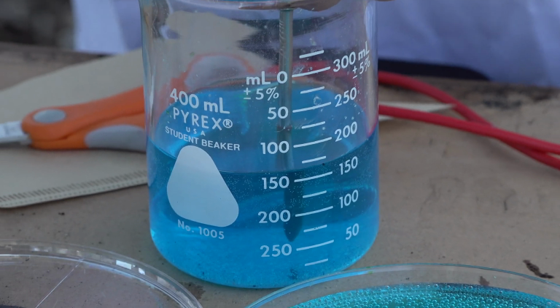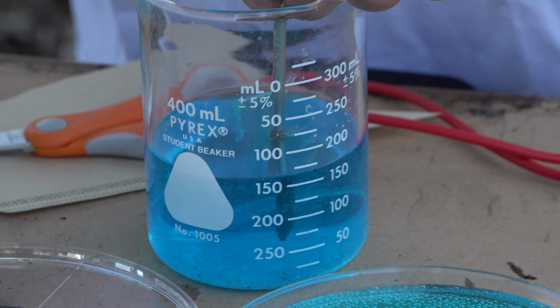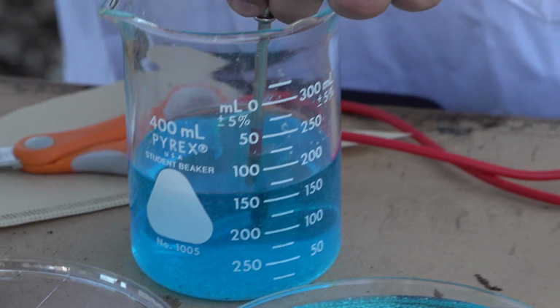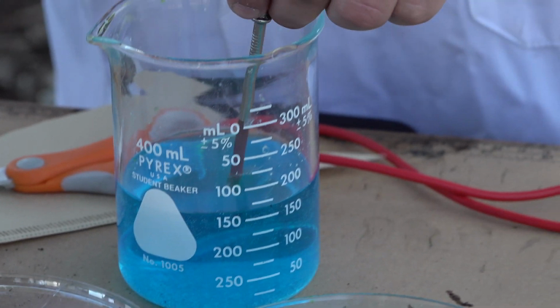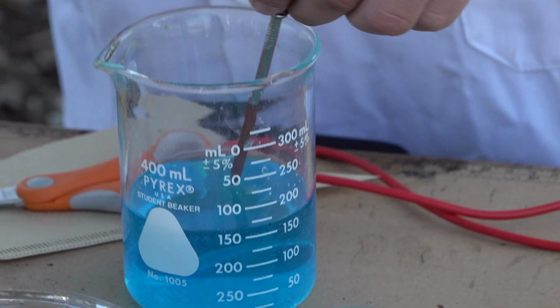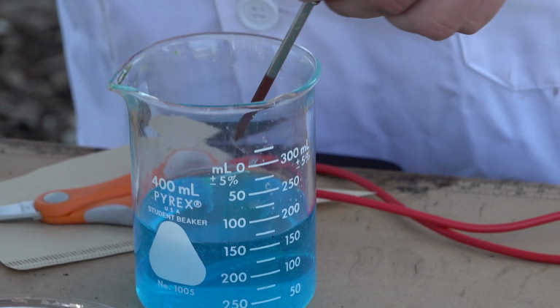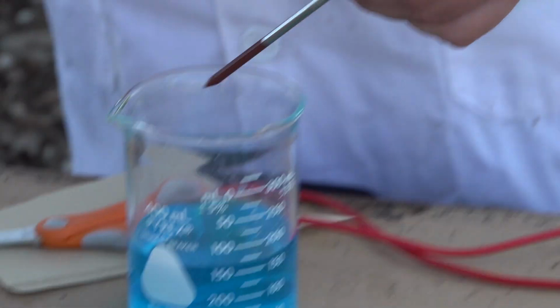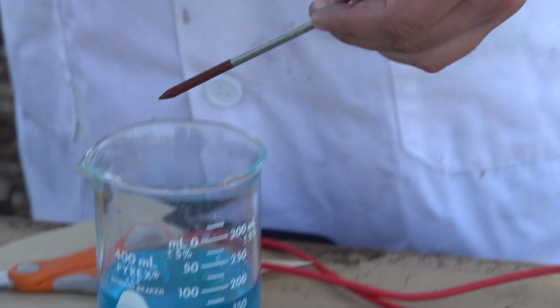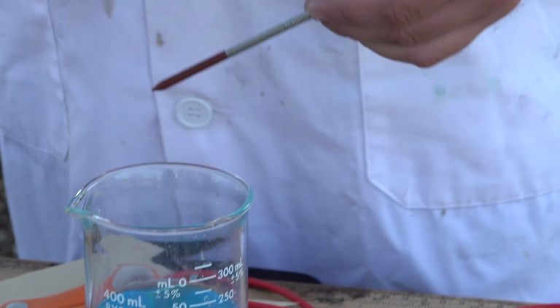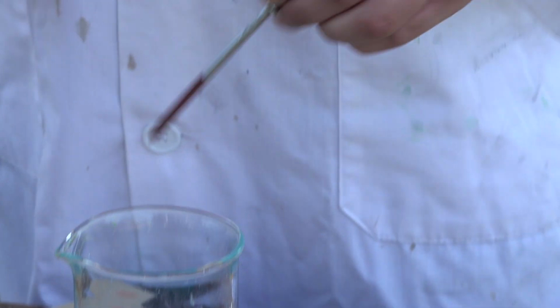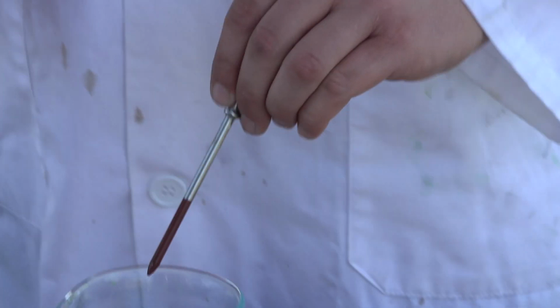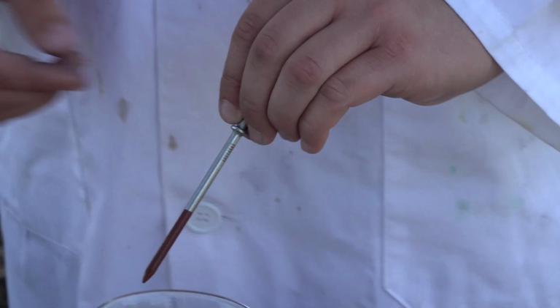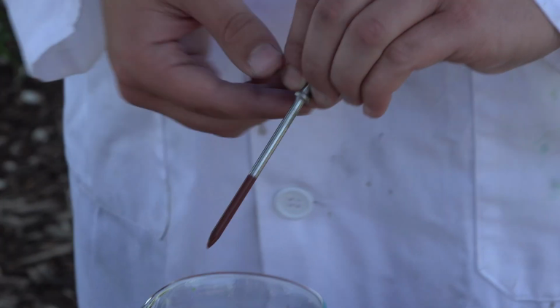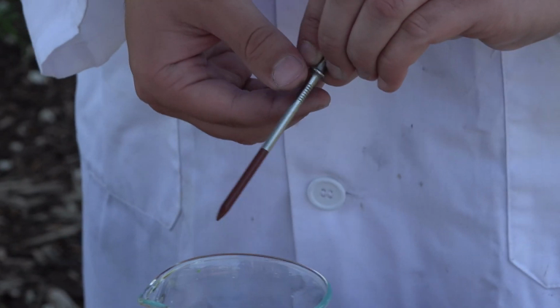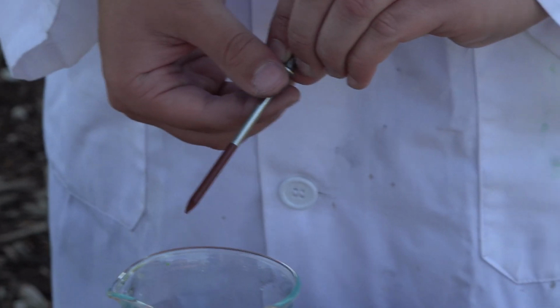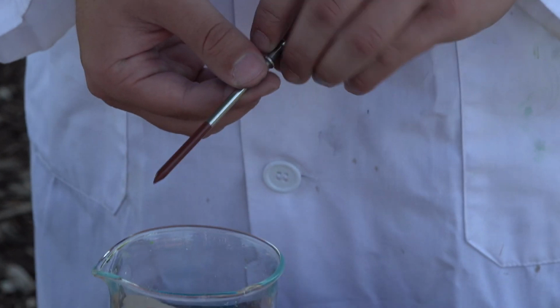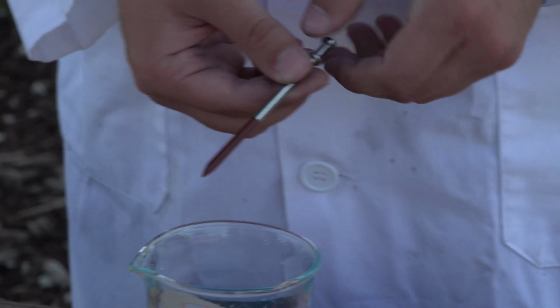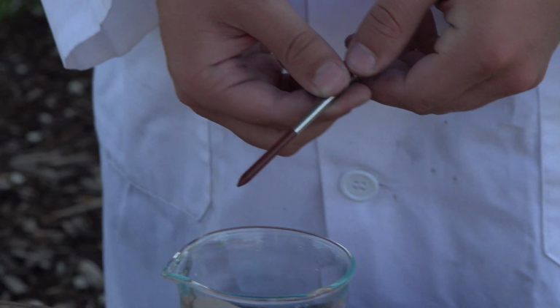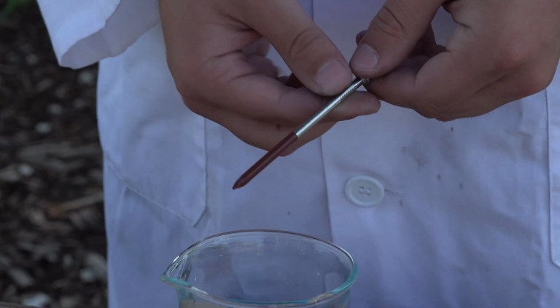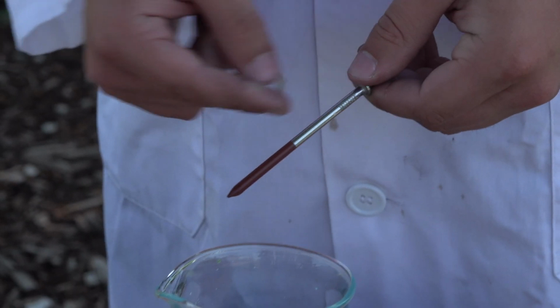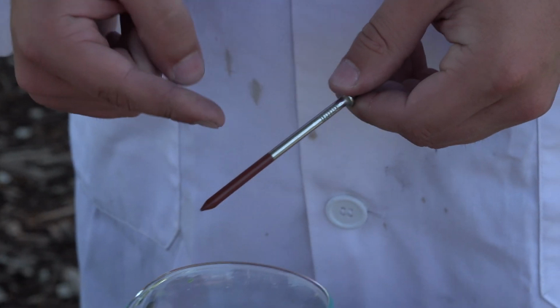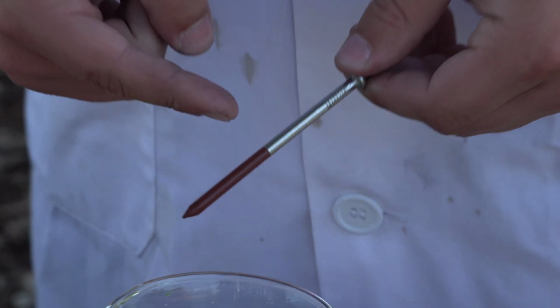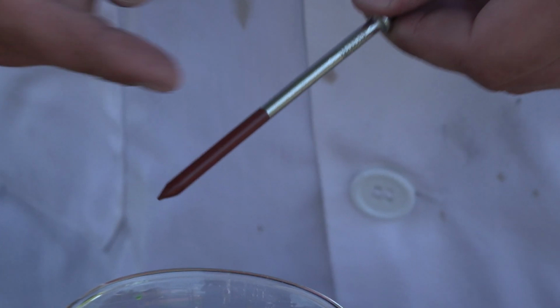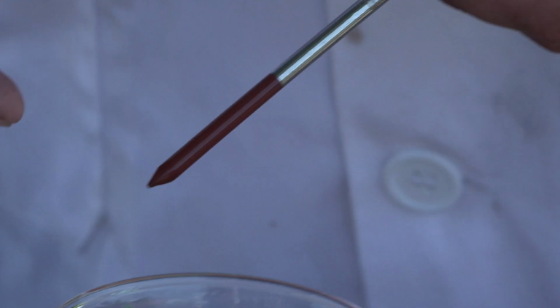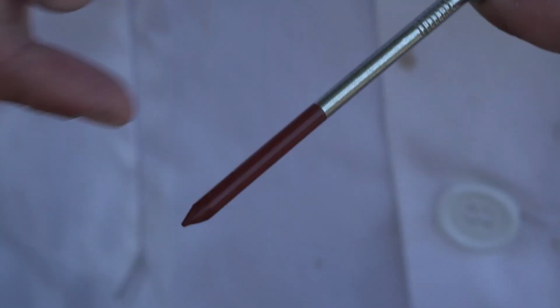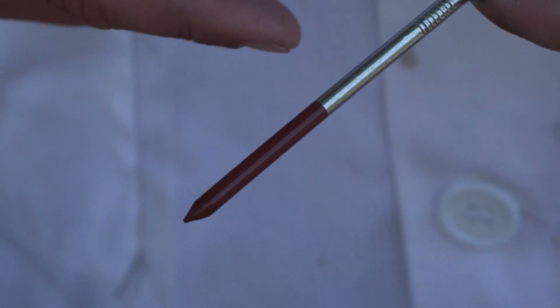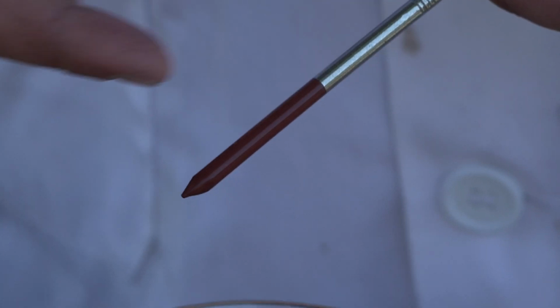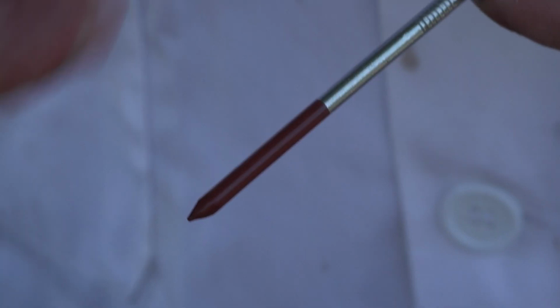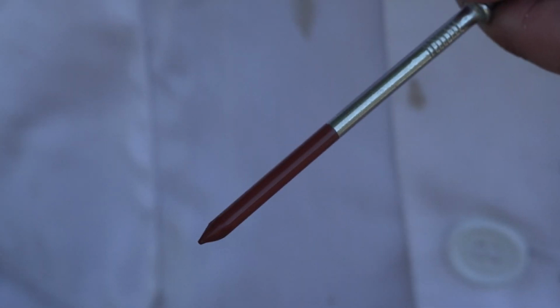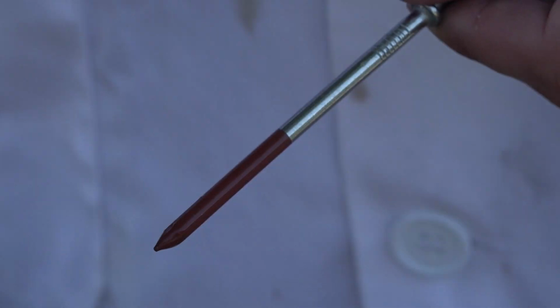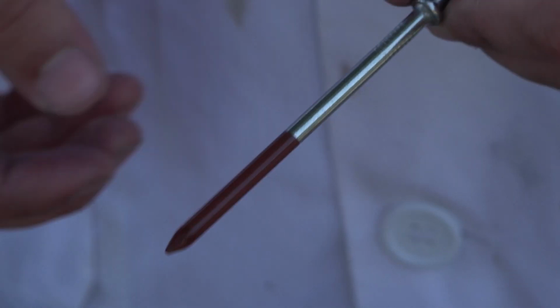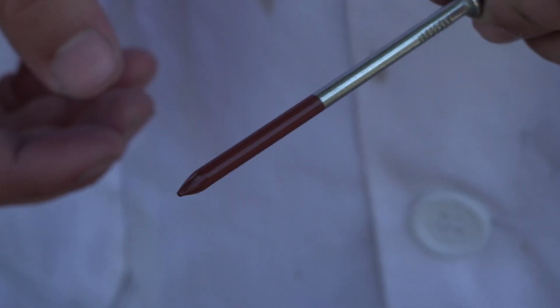Let's call that good. And there, as you can see, we have copper on the iron nail.